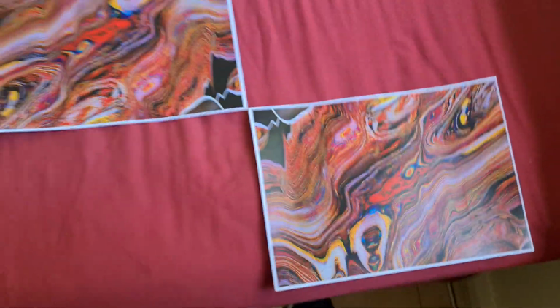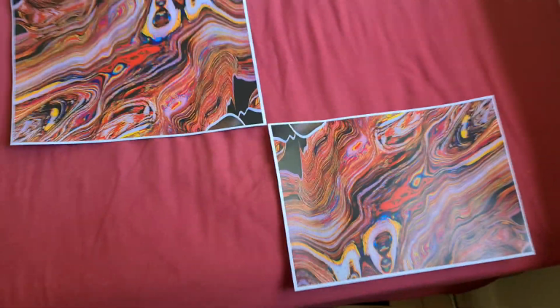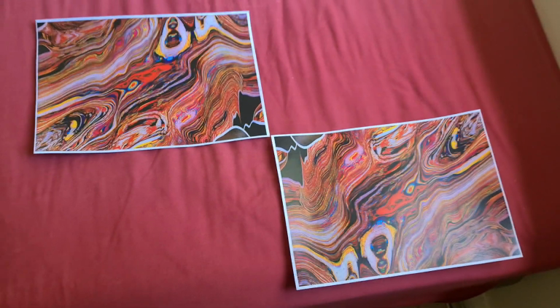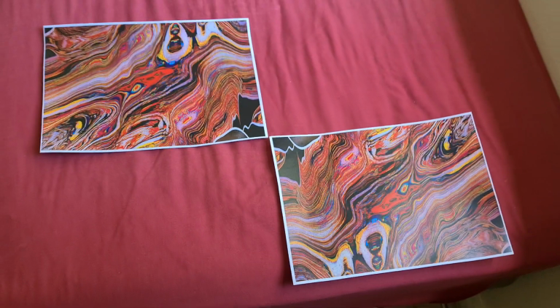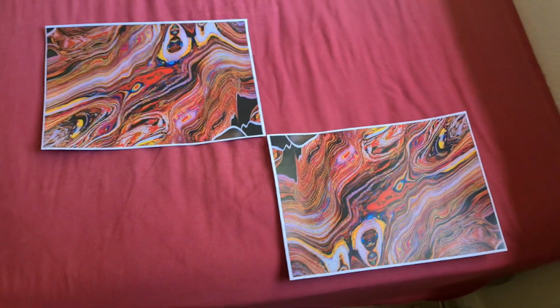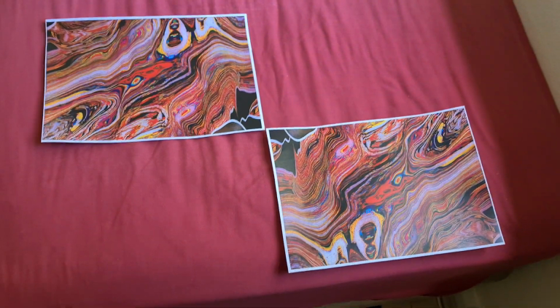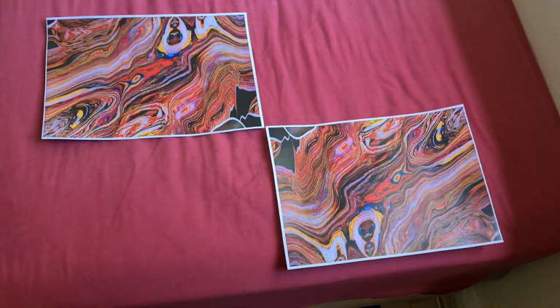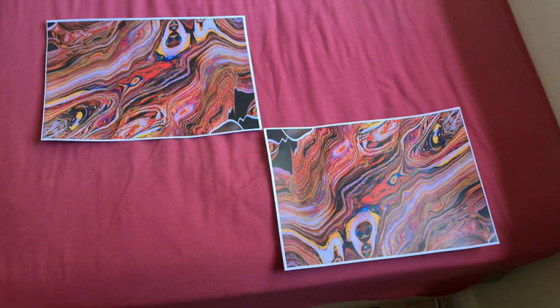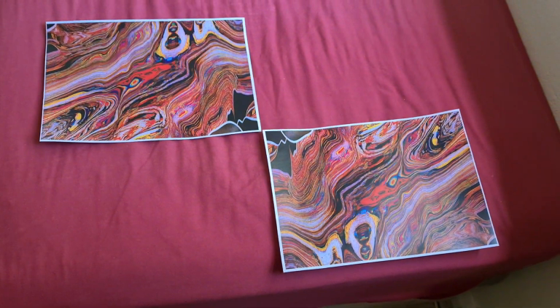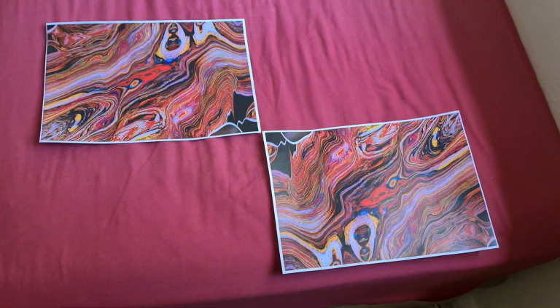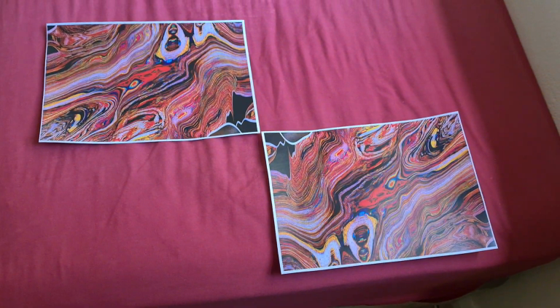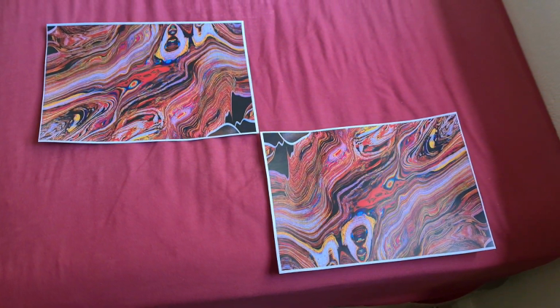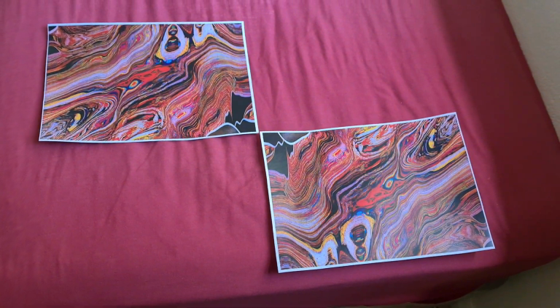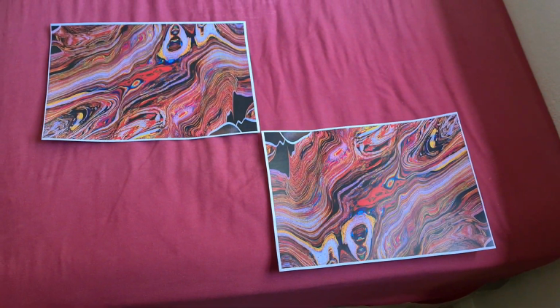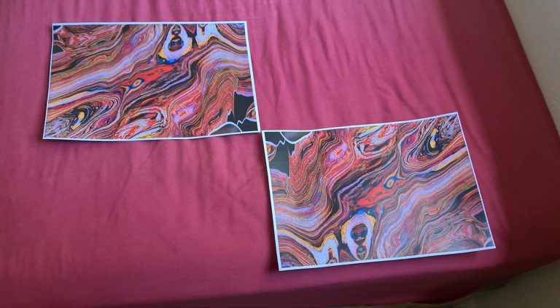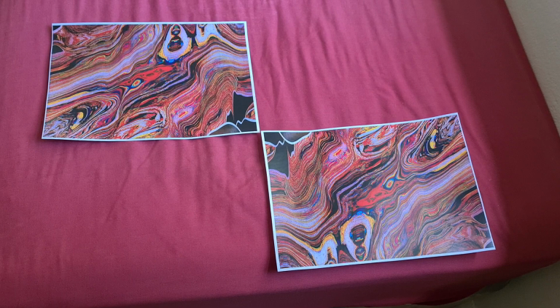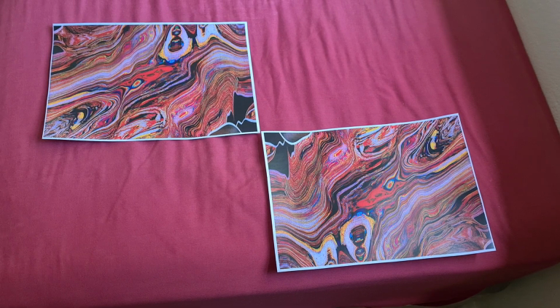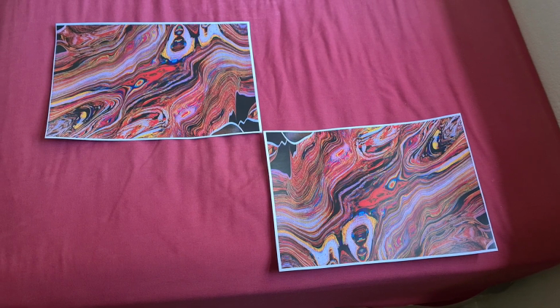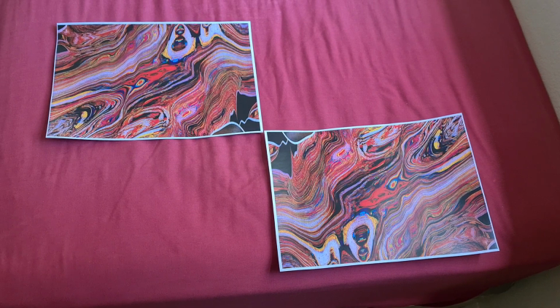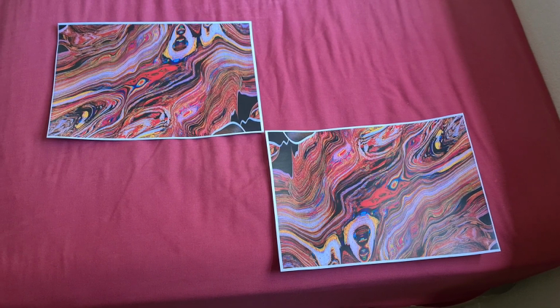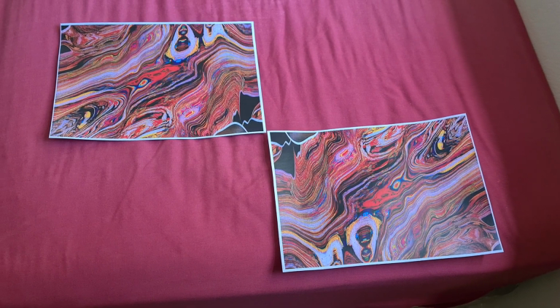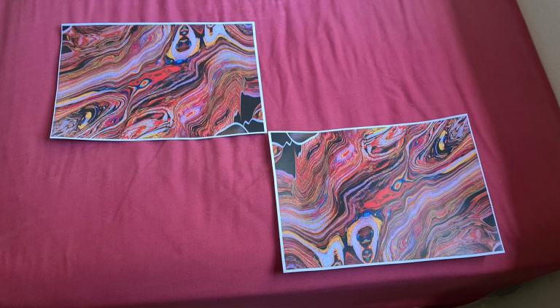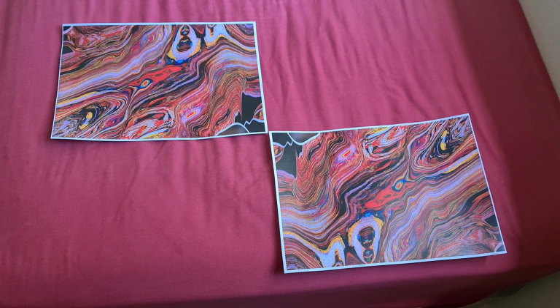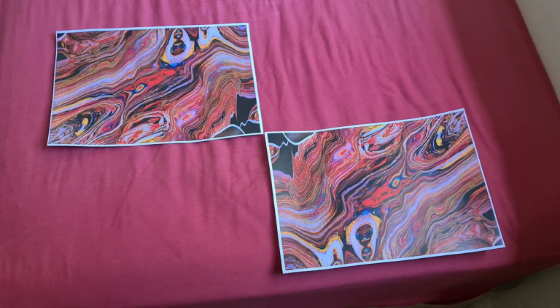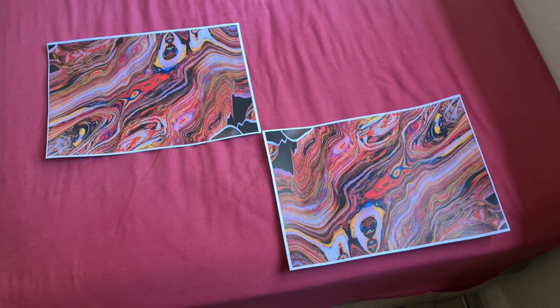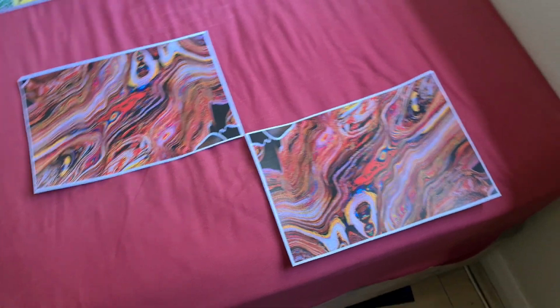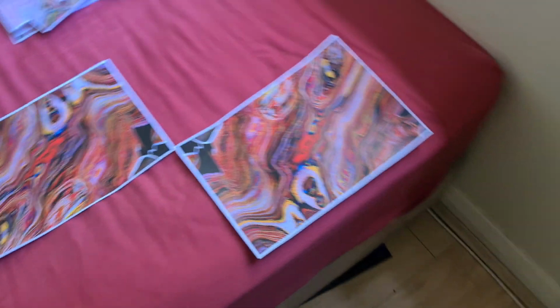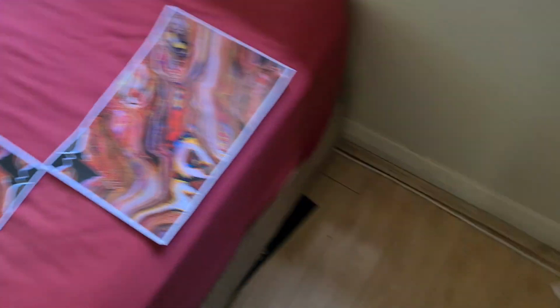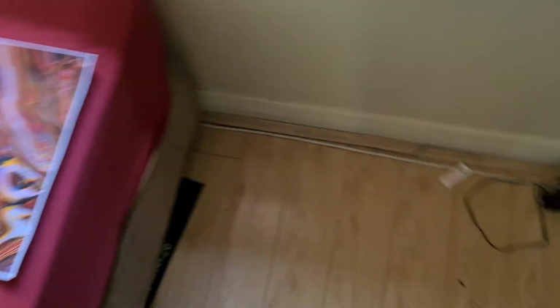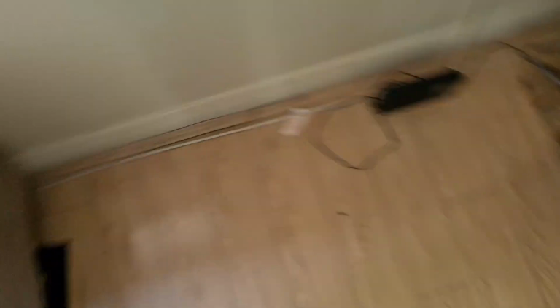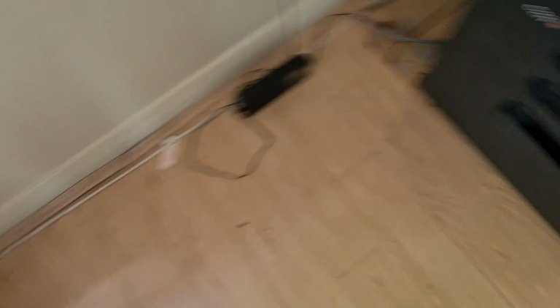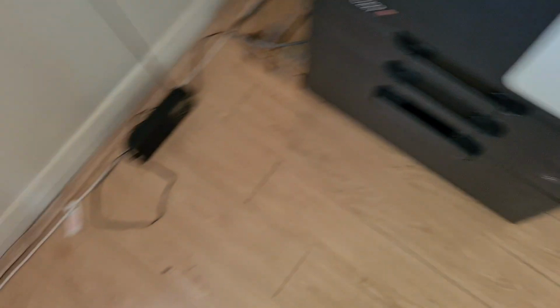Looks almost like Jupiter — I do think it looks very much like Jupiter.